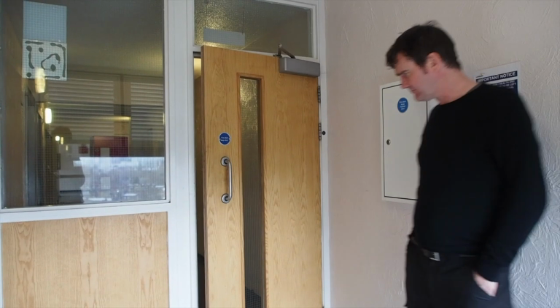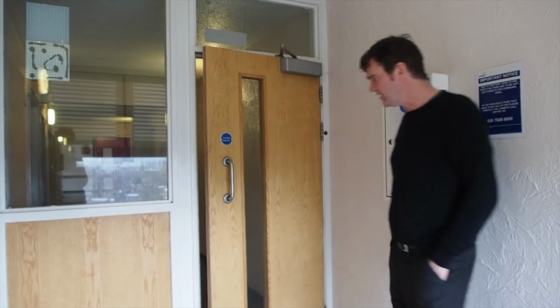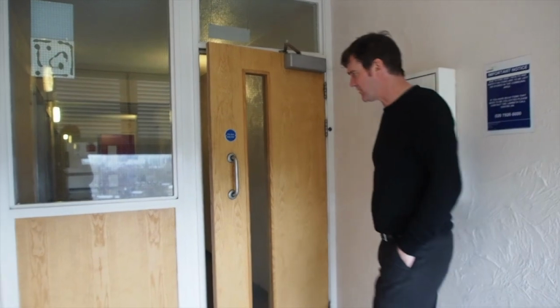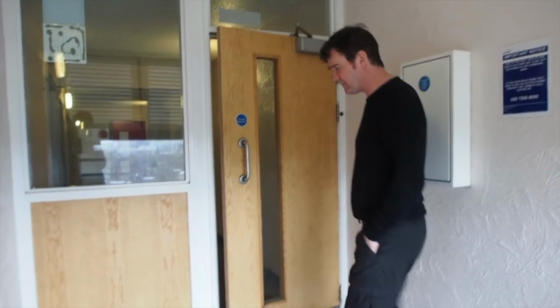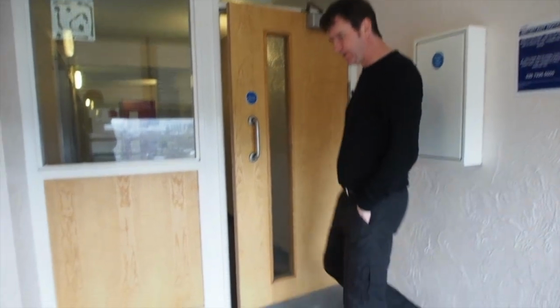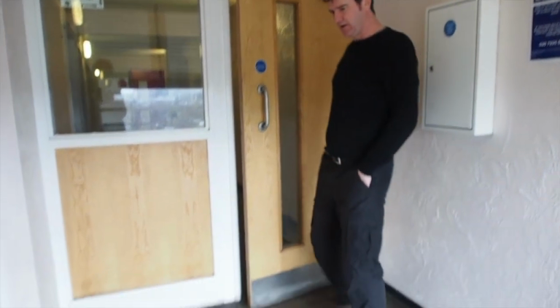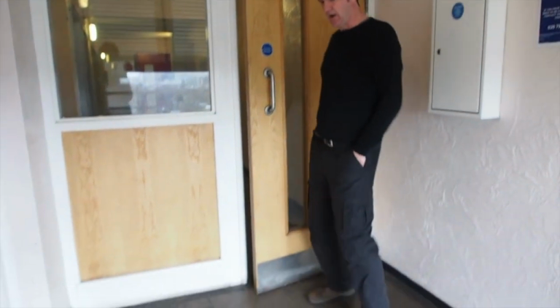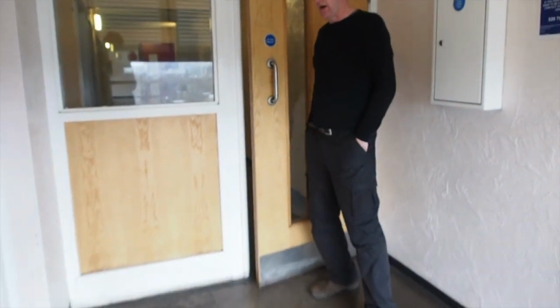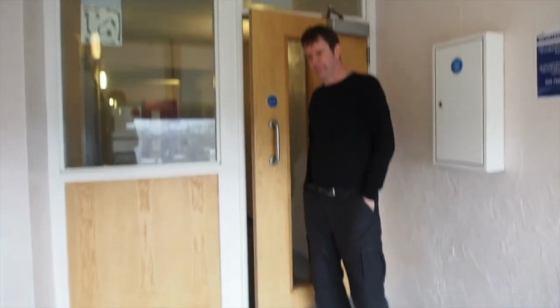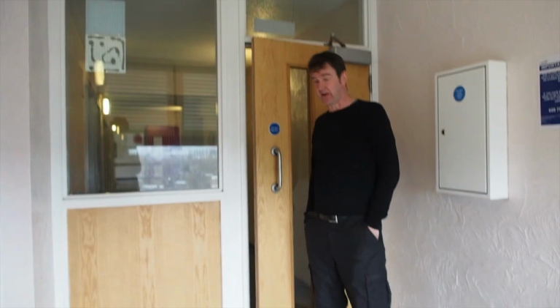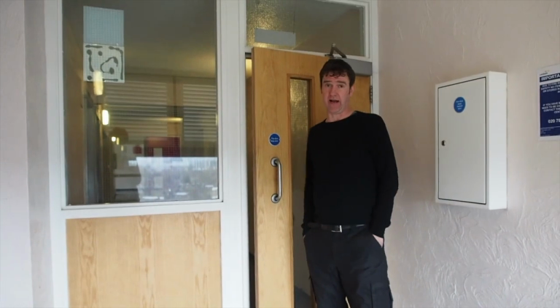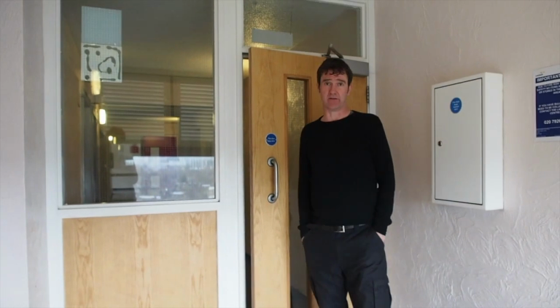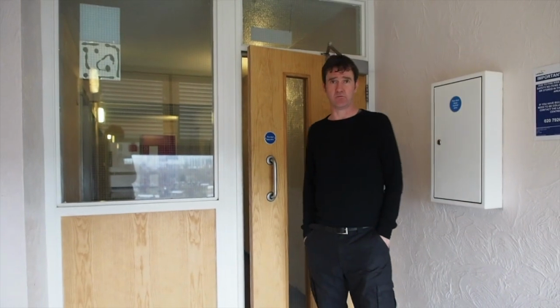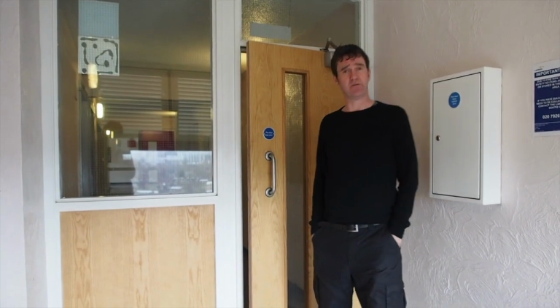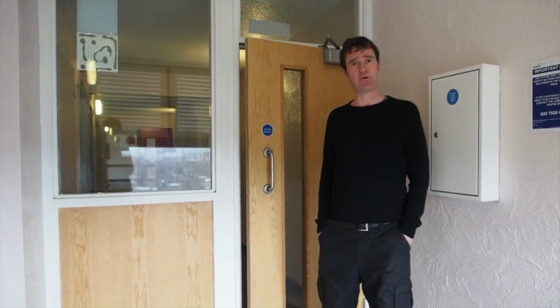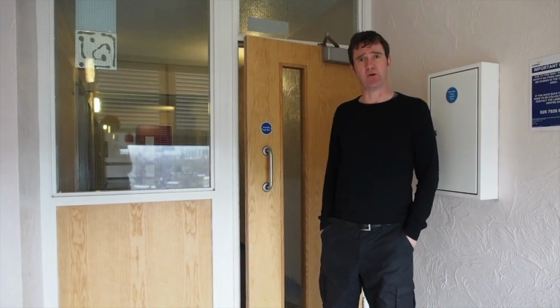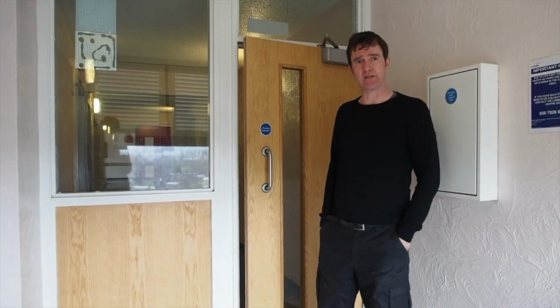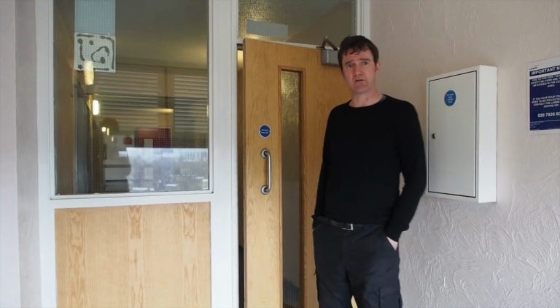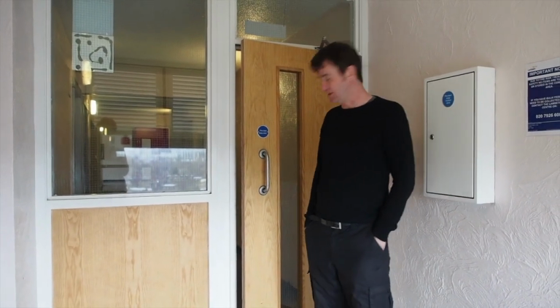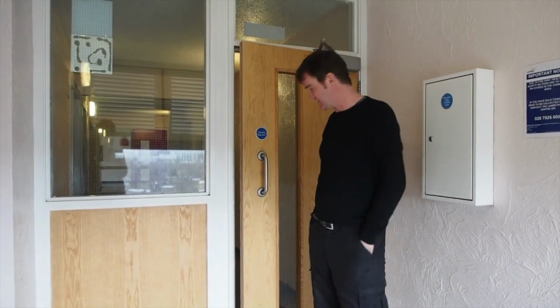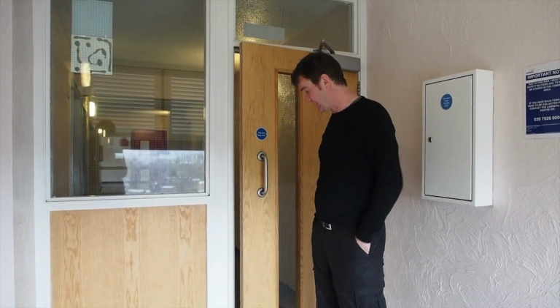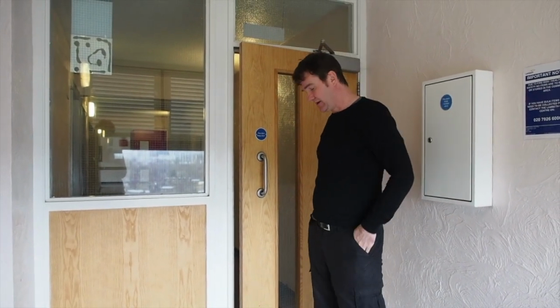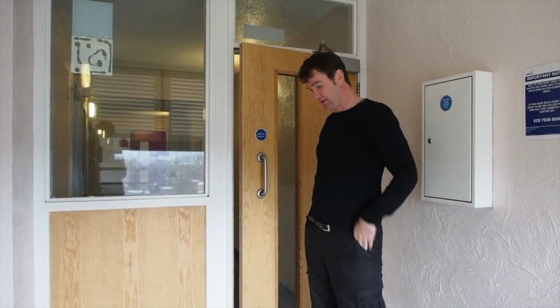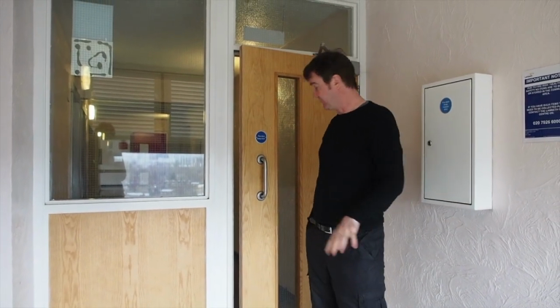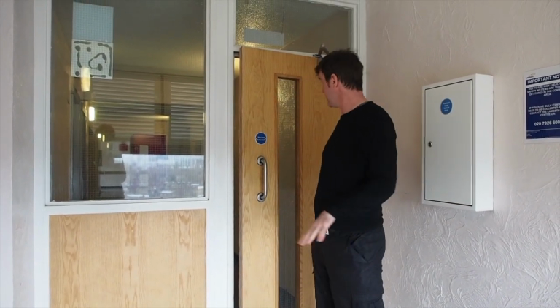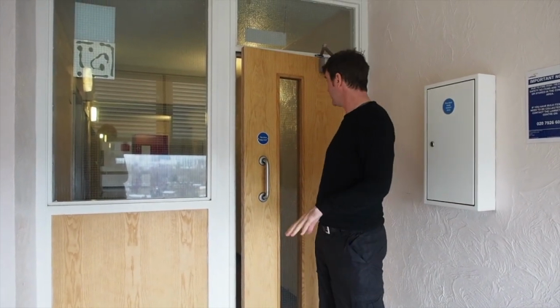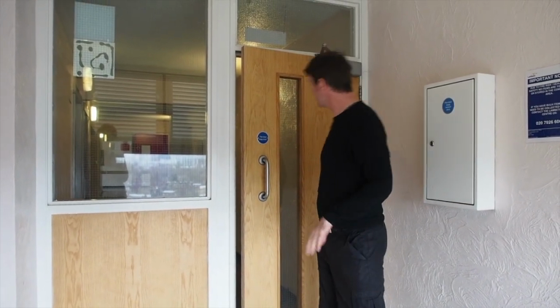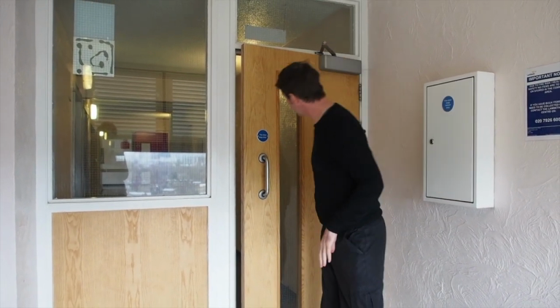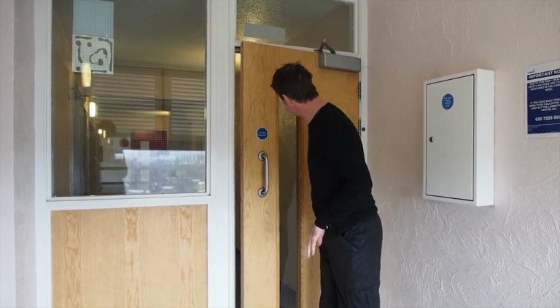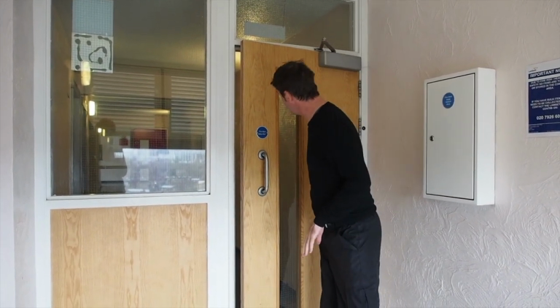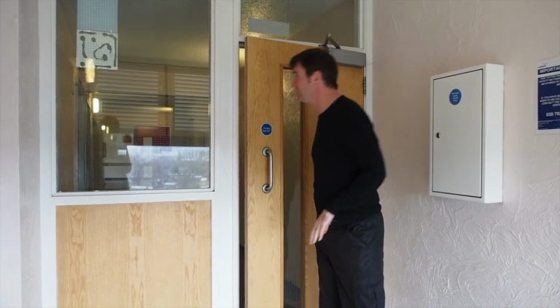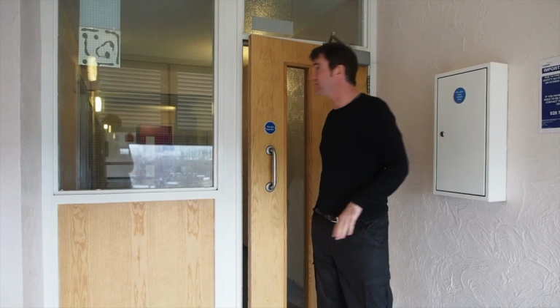We're in Fairfield House, one of the point blocks in Cotton Harms and Stoke. This is the floor we live on, which is the 9th floor.